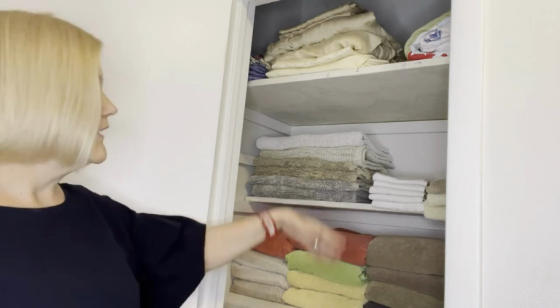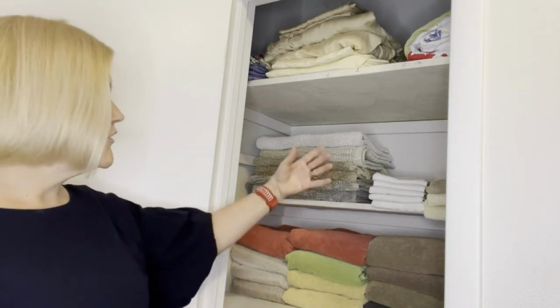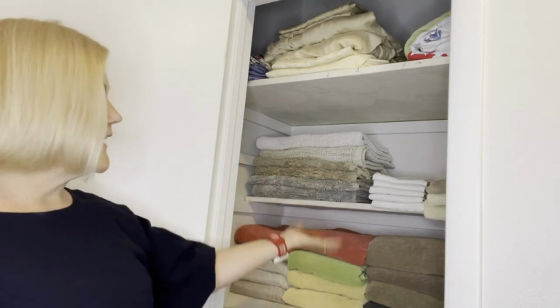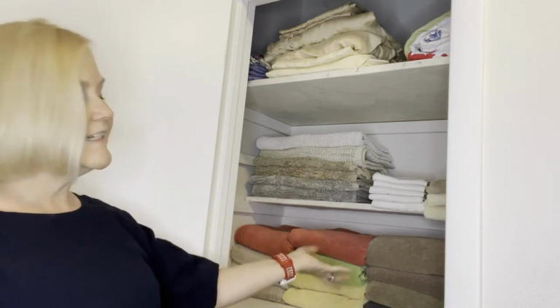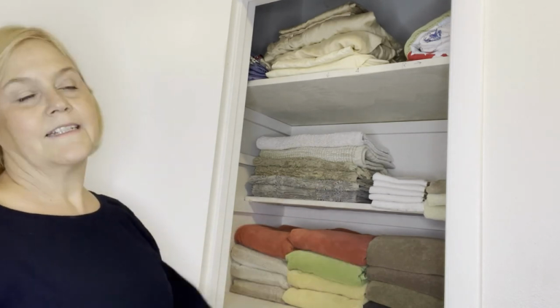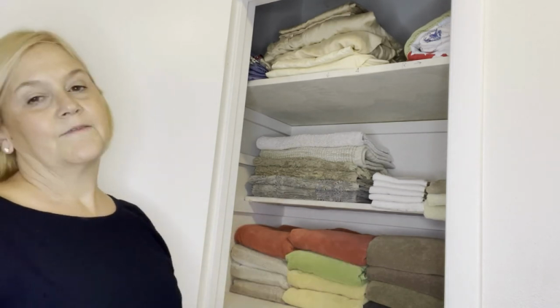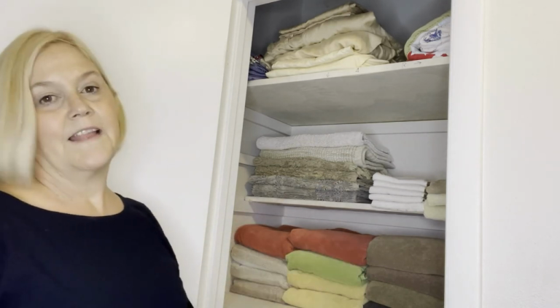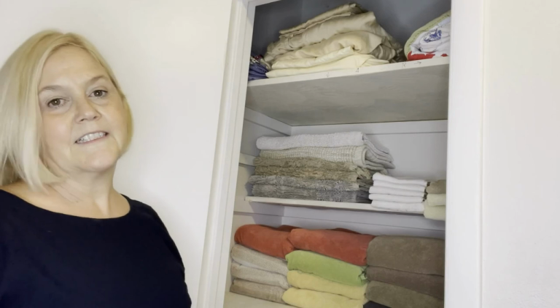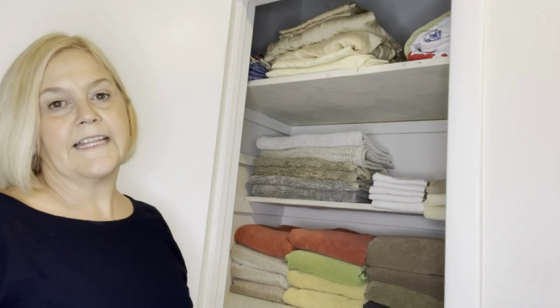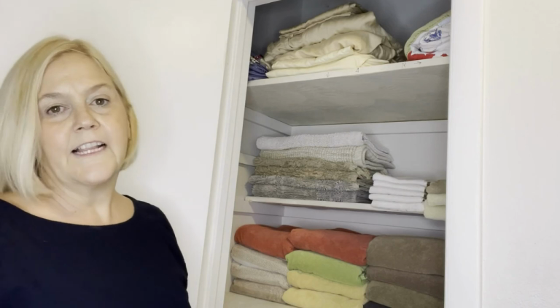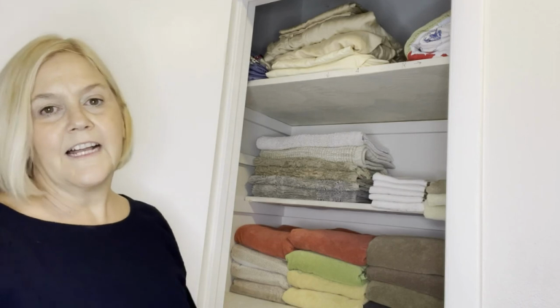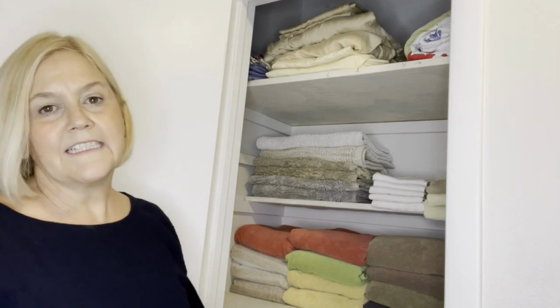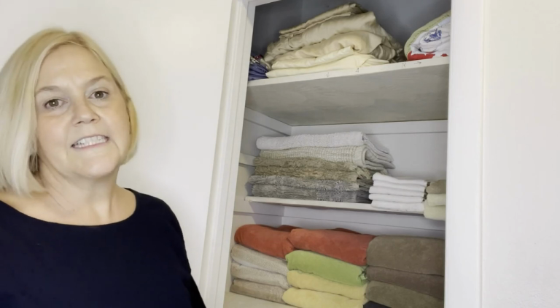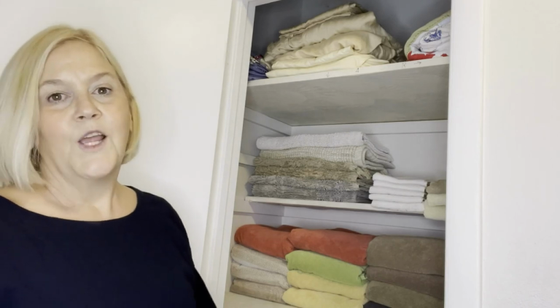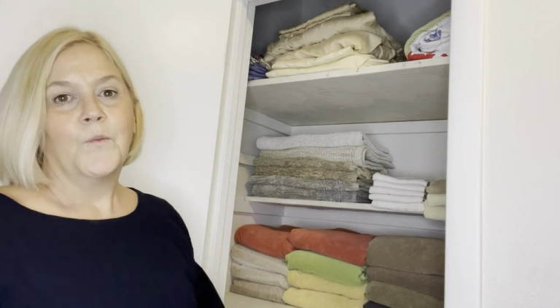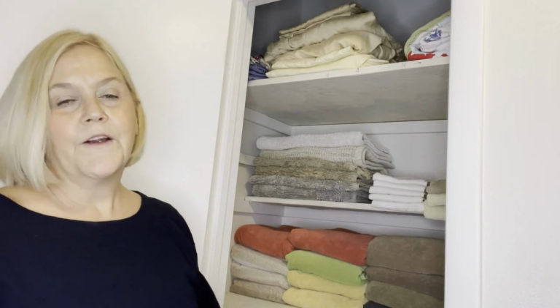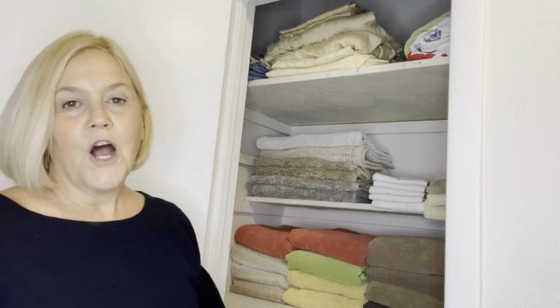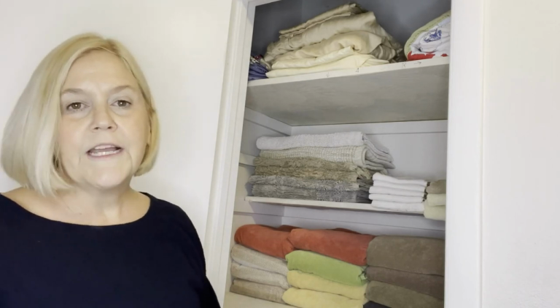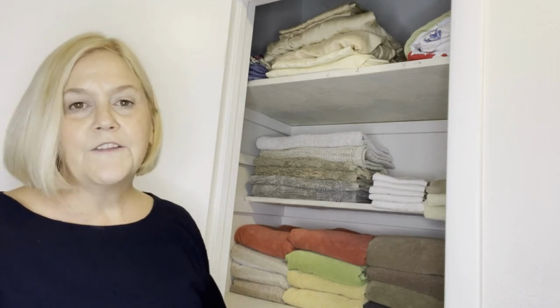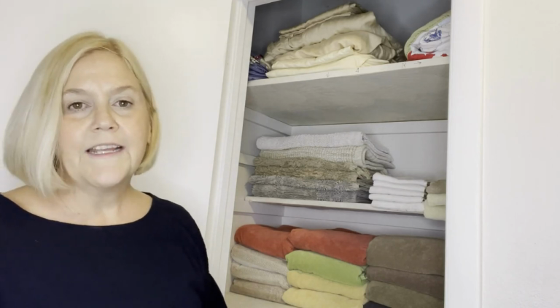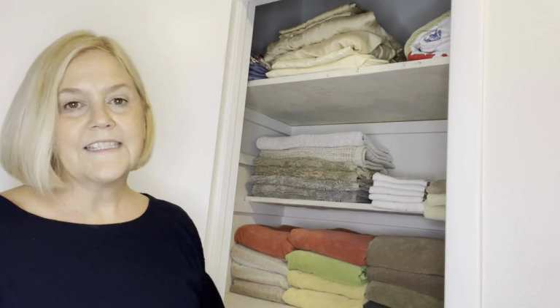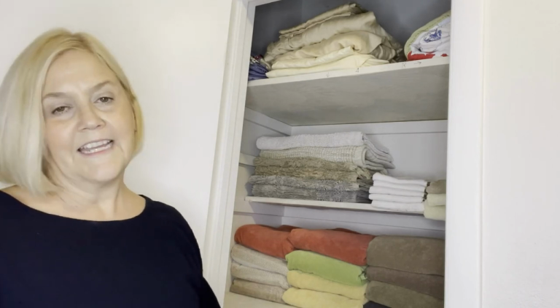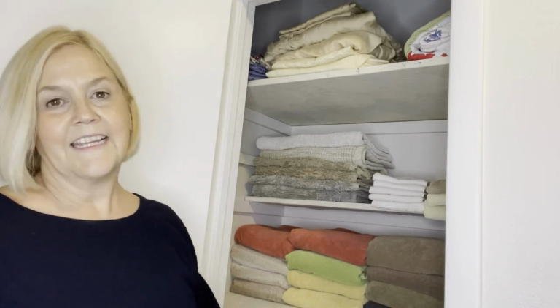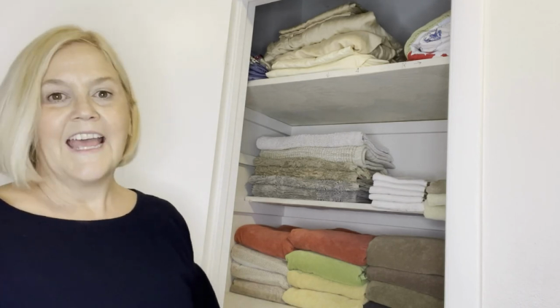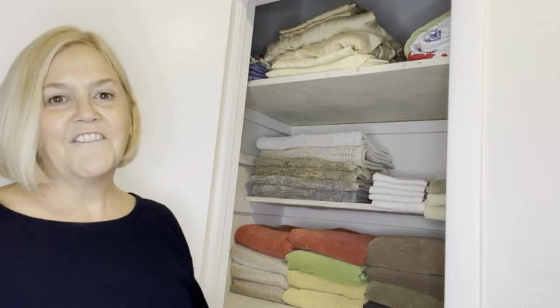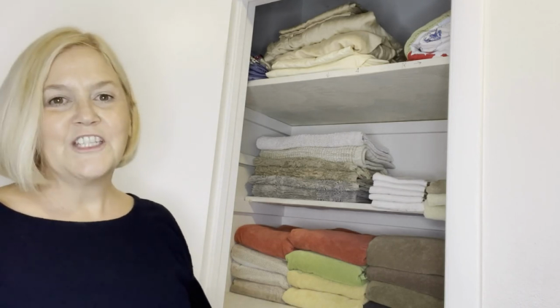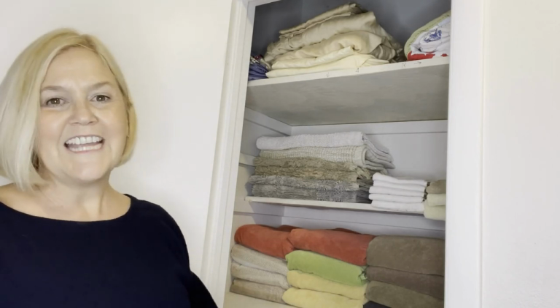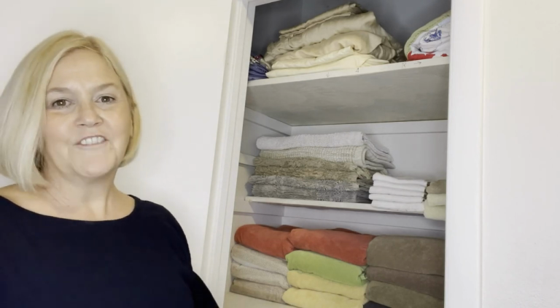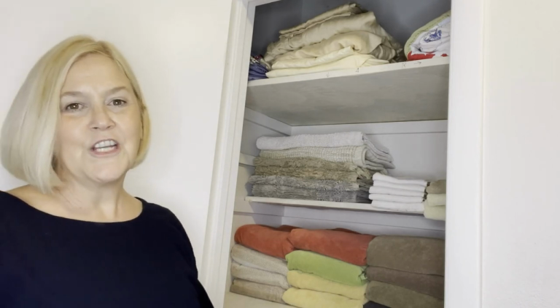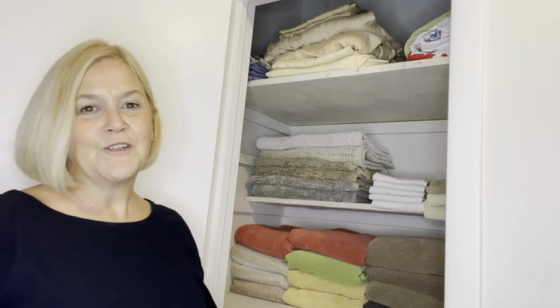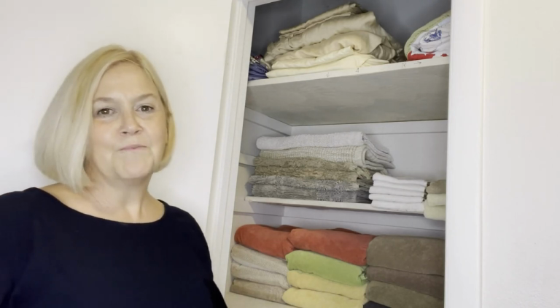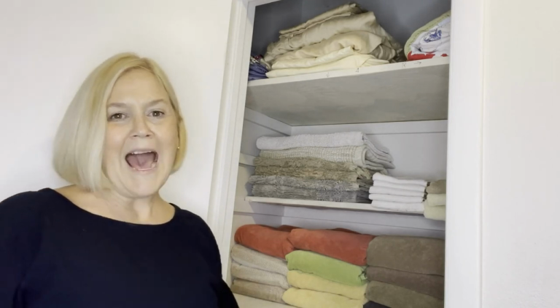So that's it — that's the linen closet. We are on to the next thing. Have a good afternoon. Bye.